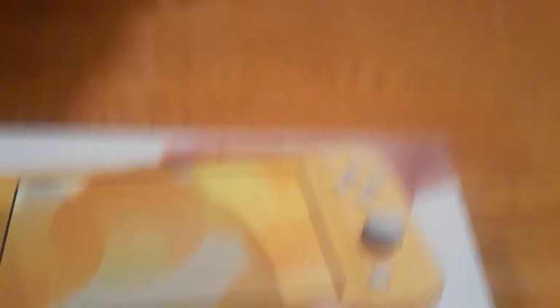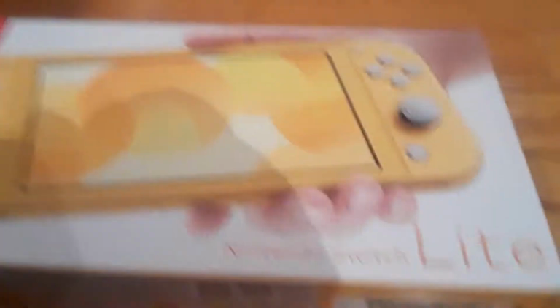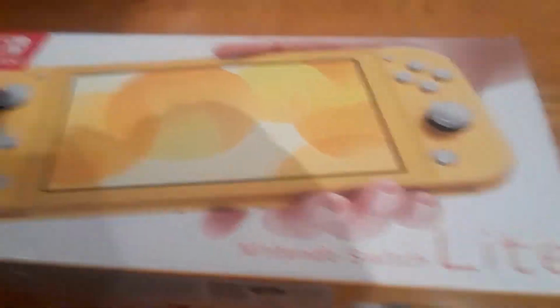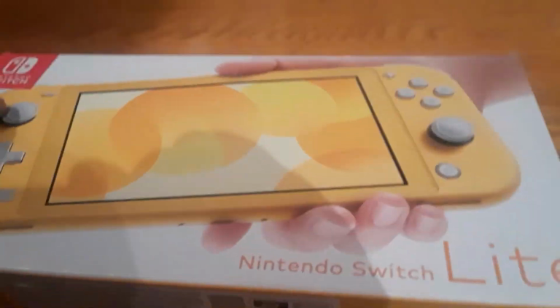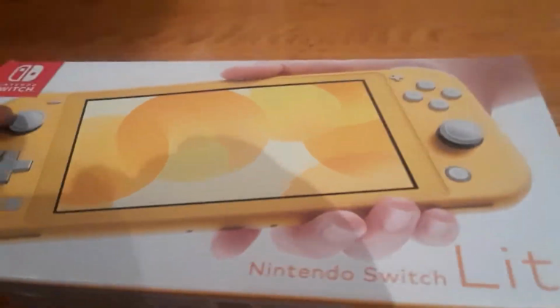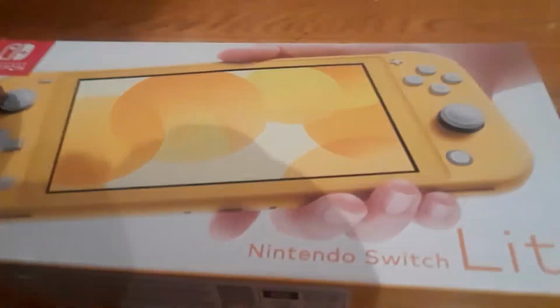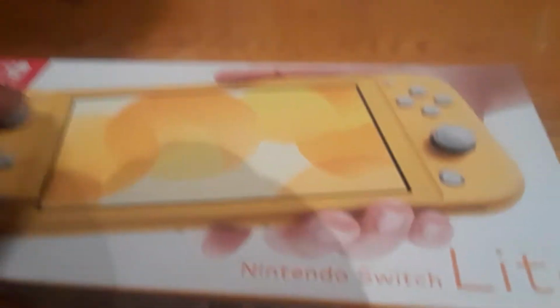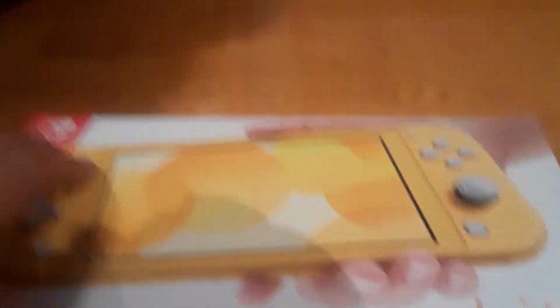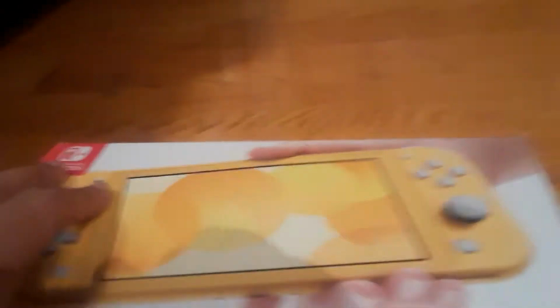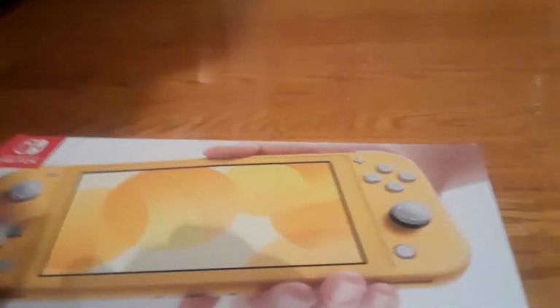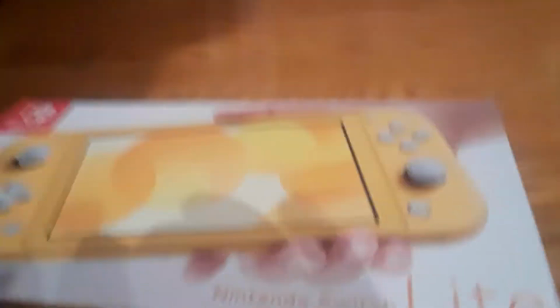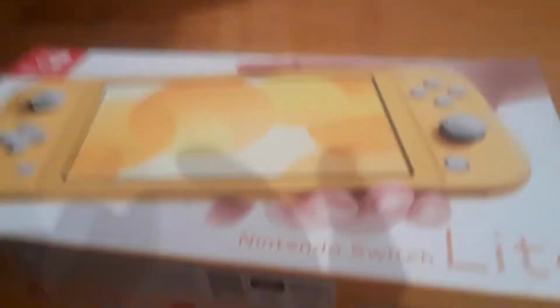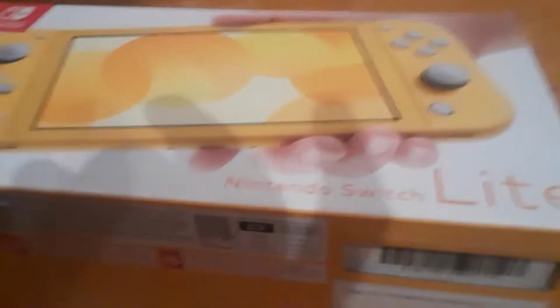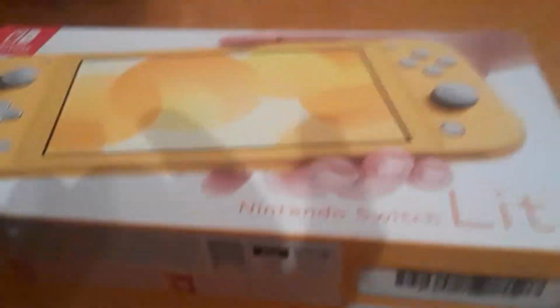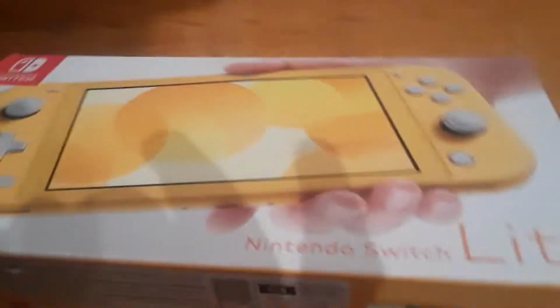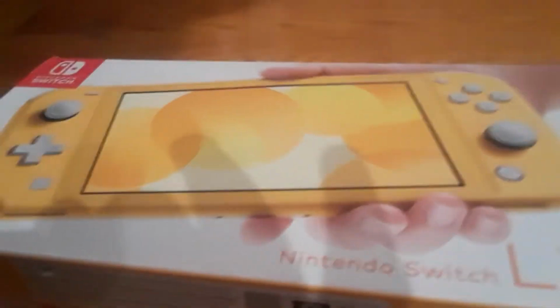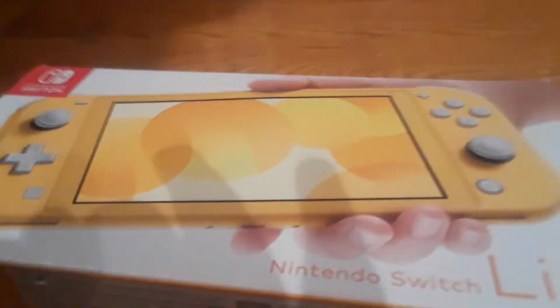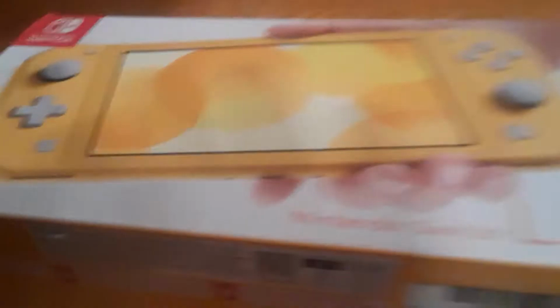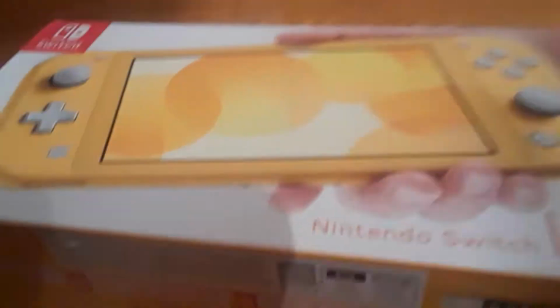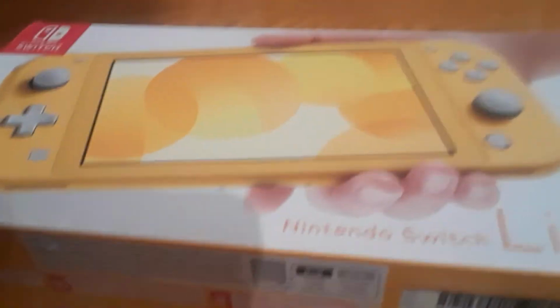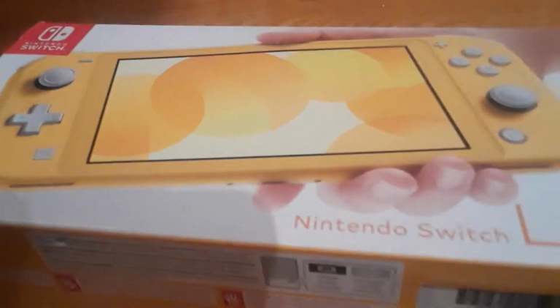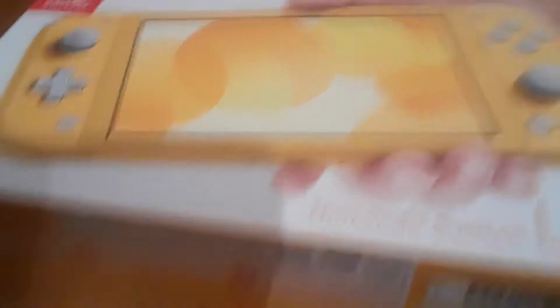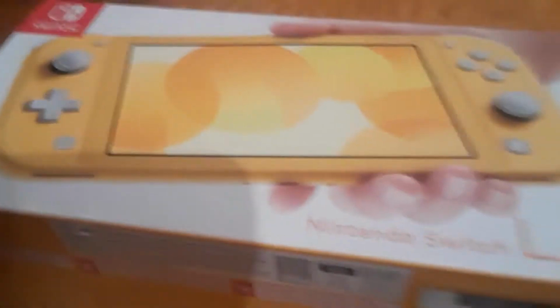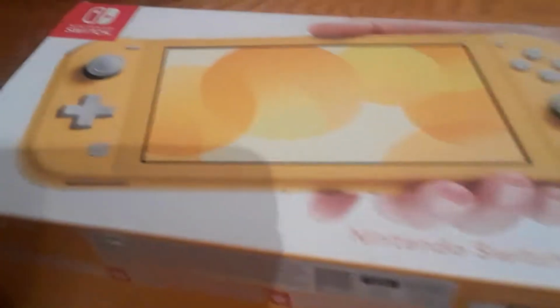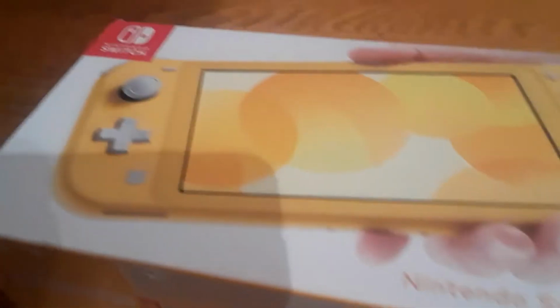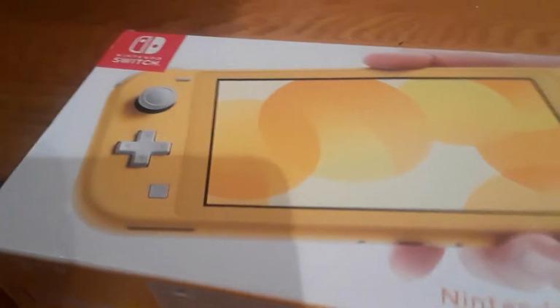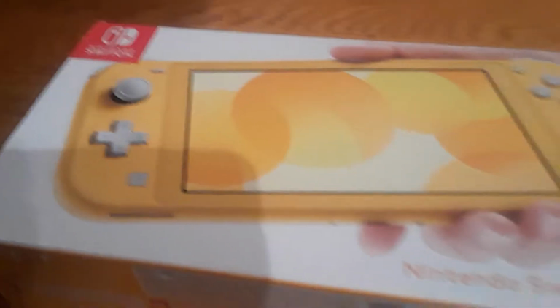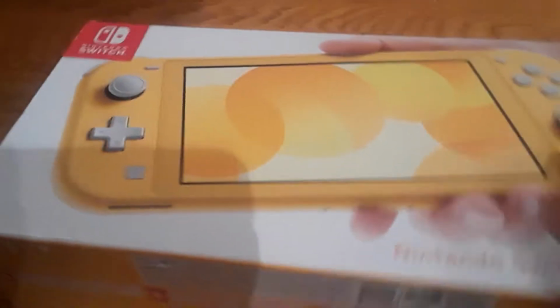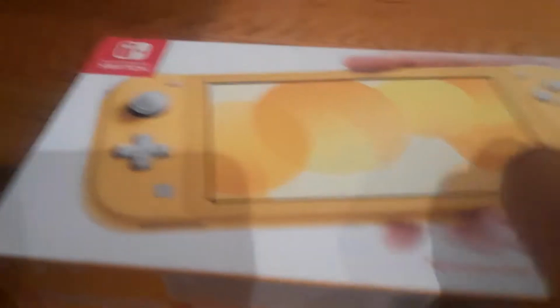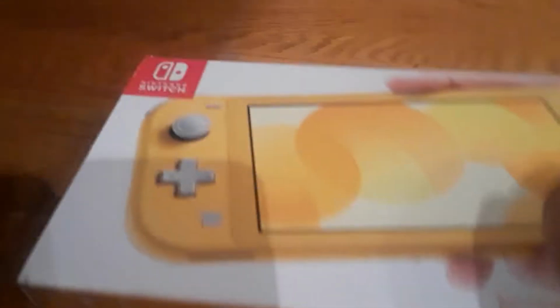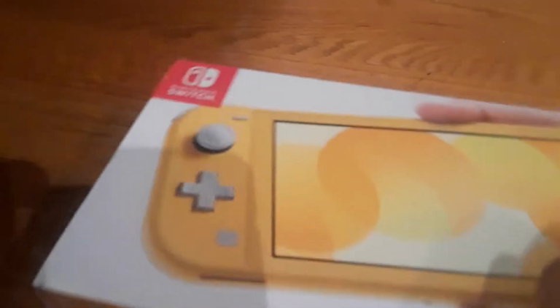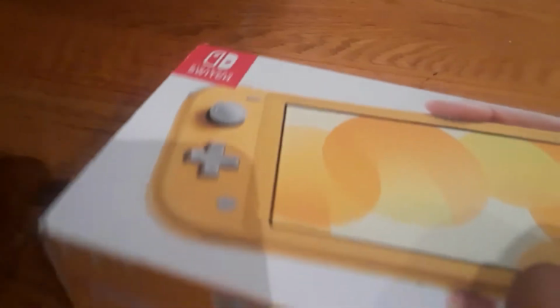So my Nintendo Switch Lite came, and today I'll be unboxing it.